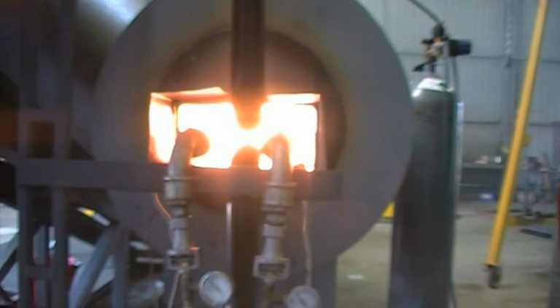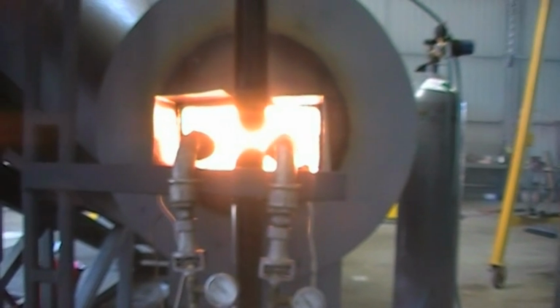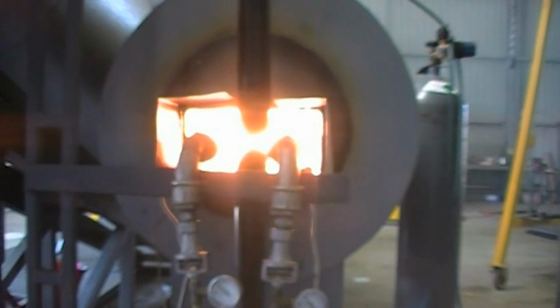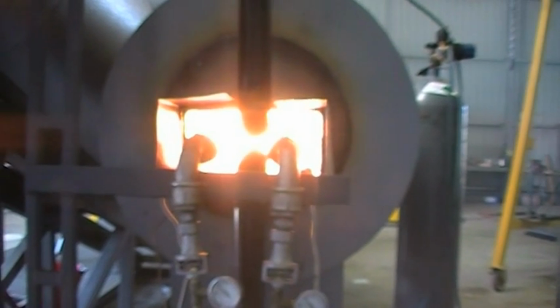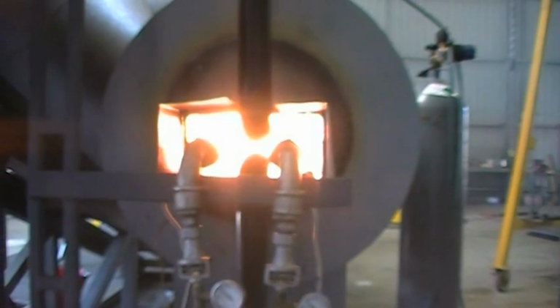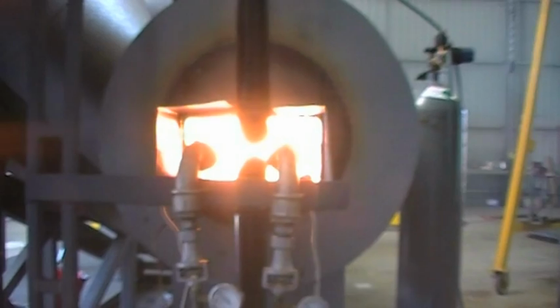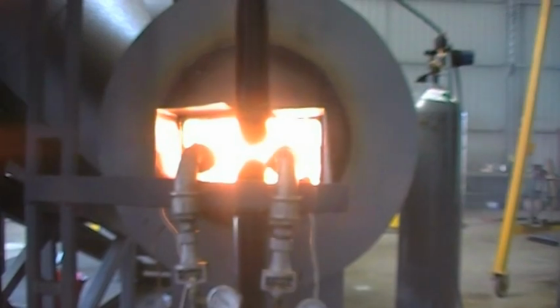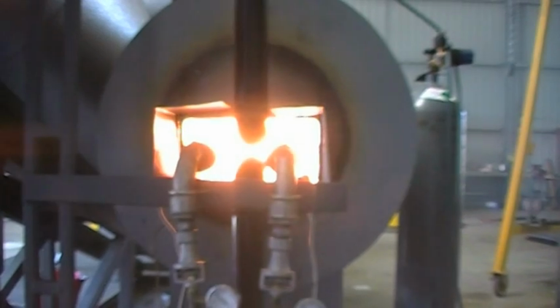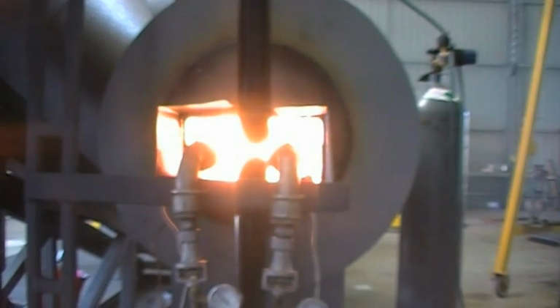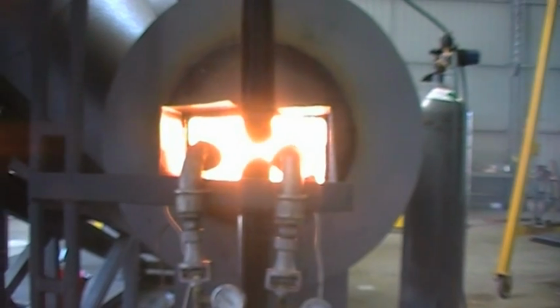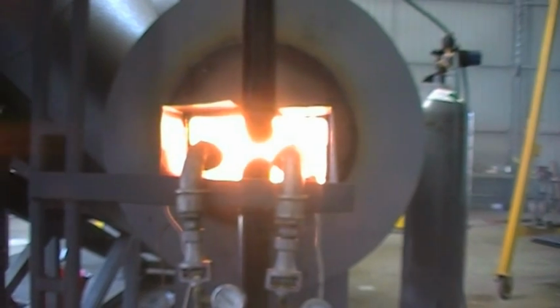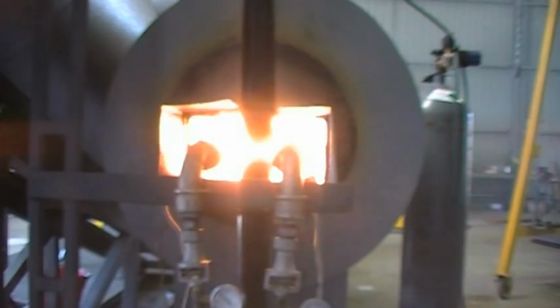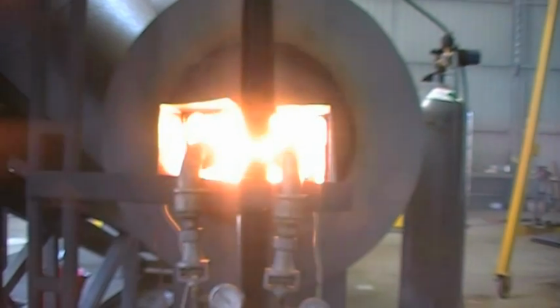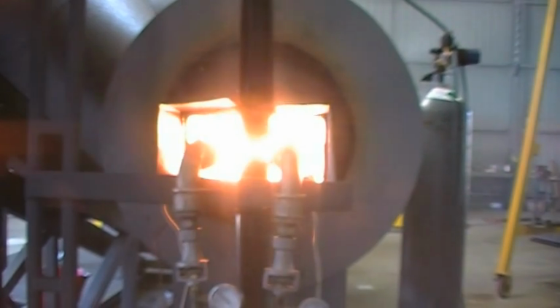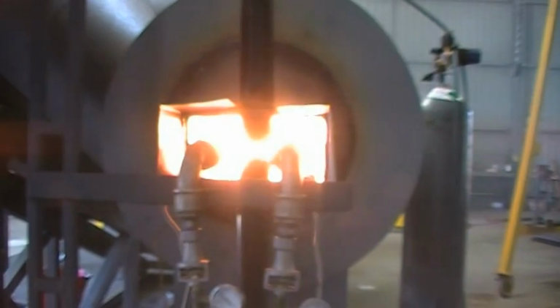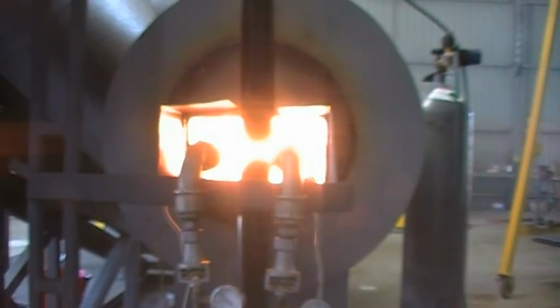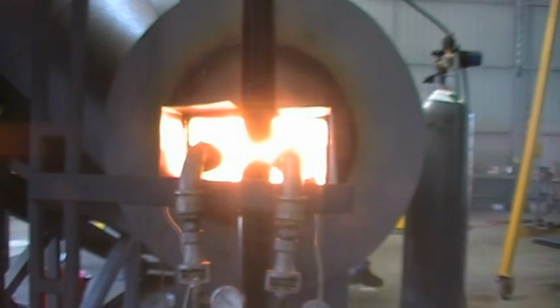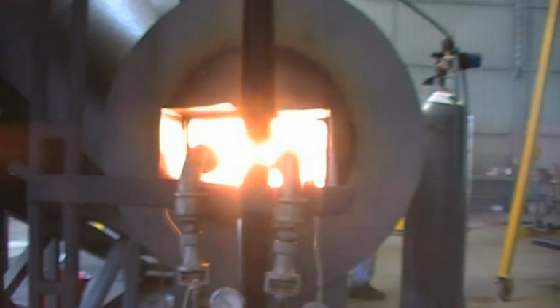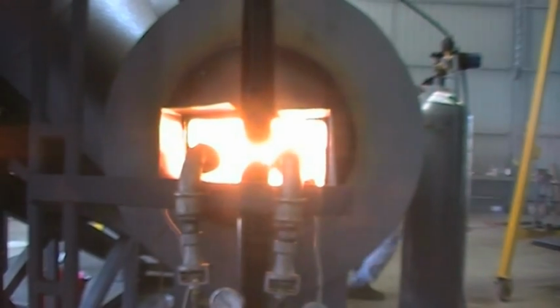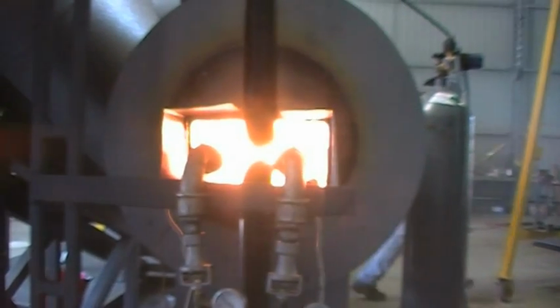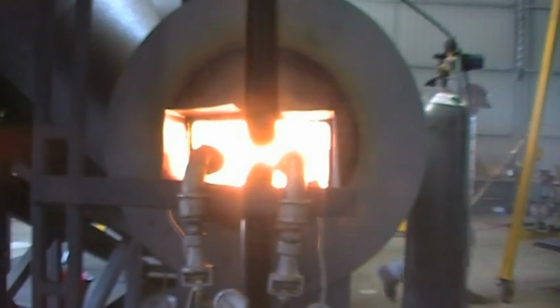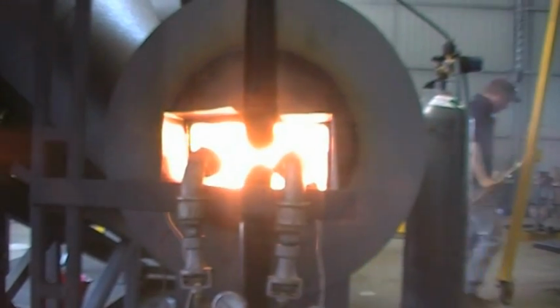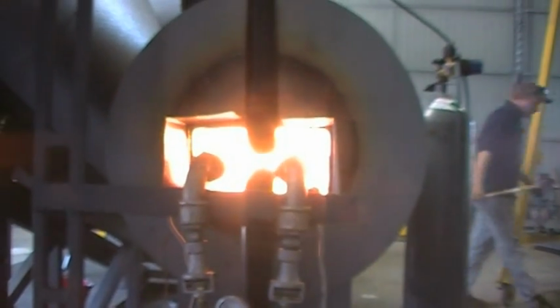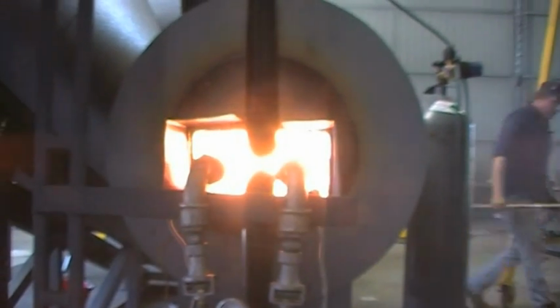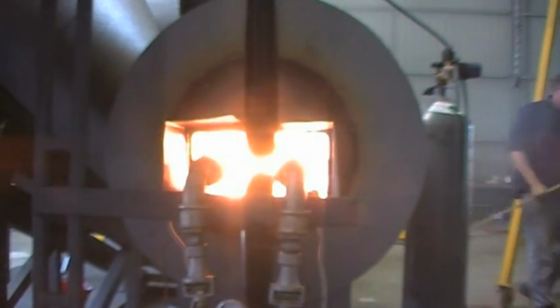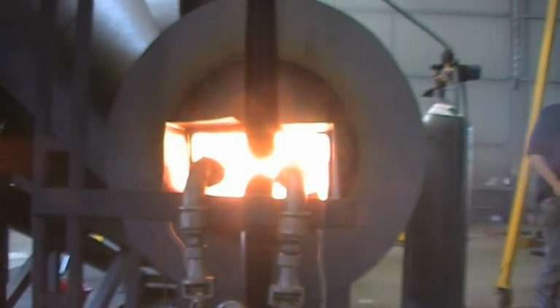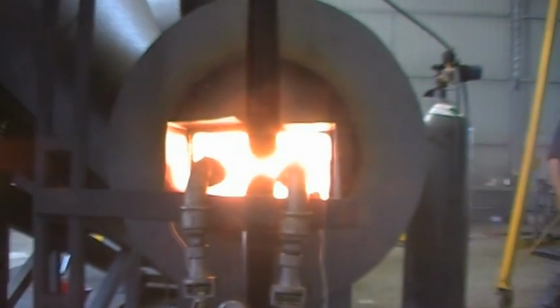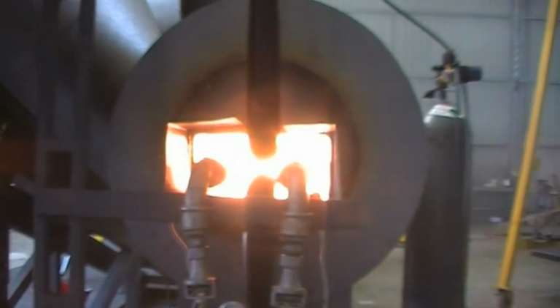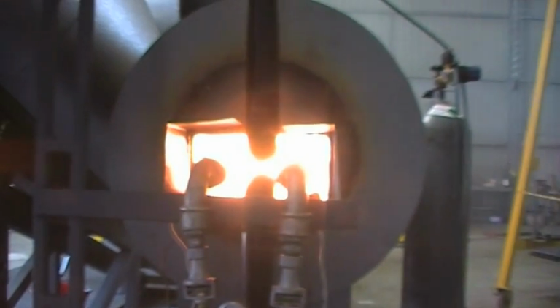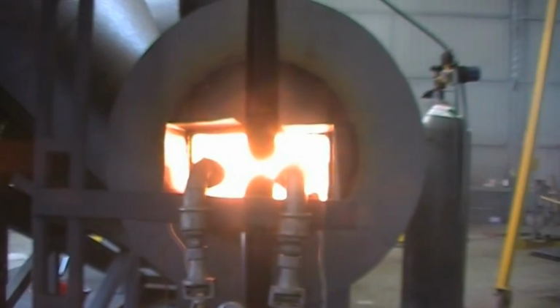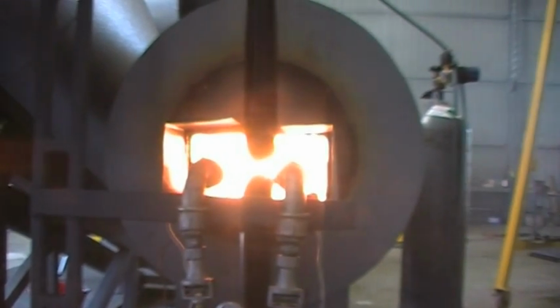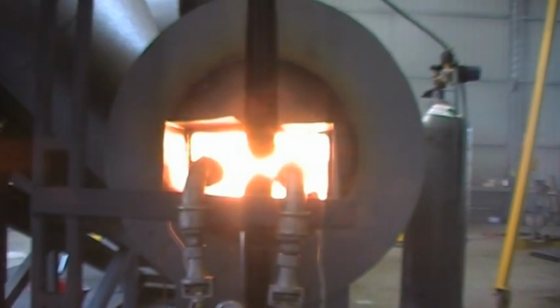This is the pyrolysis furnace. You can see the pyrolysis gases burning.